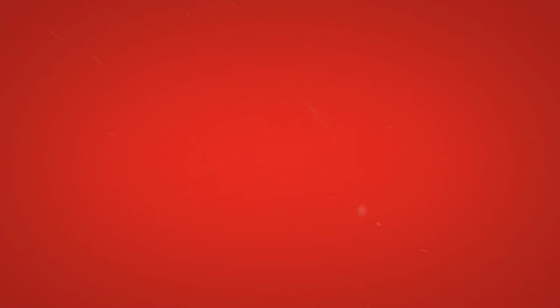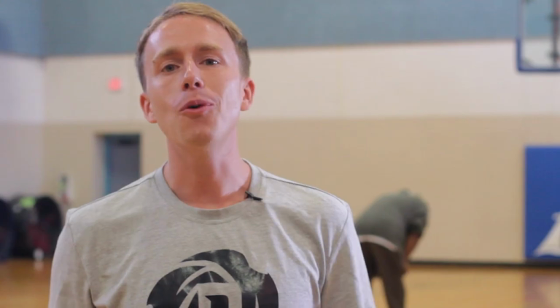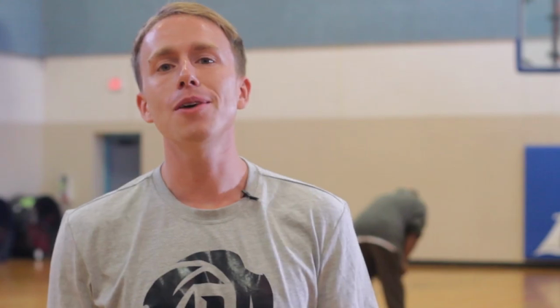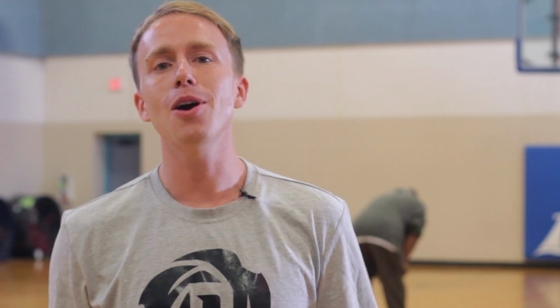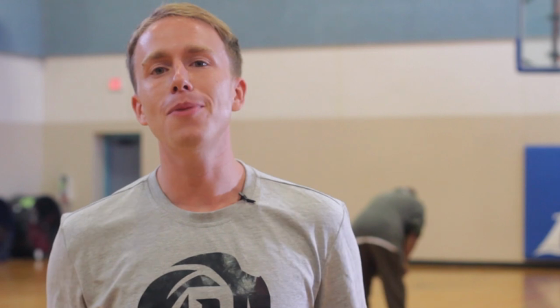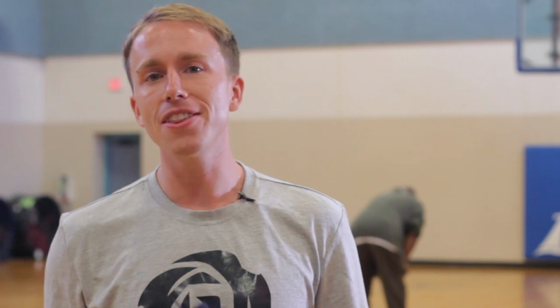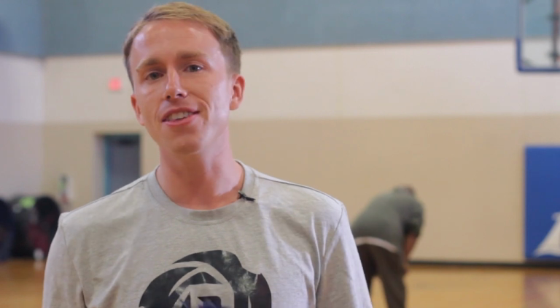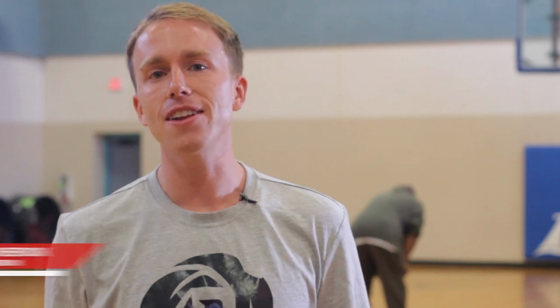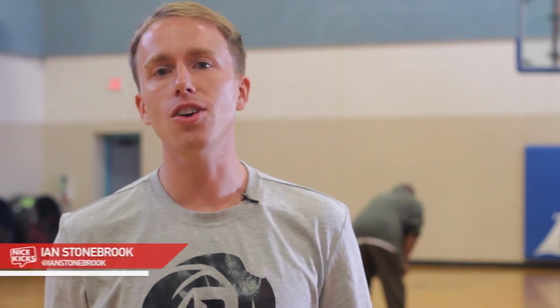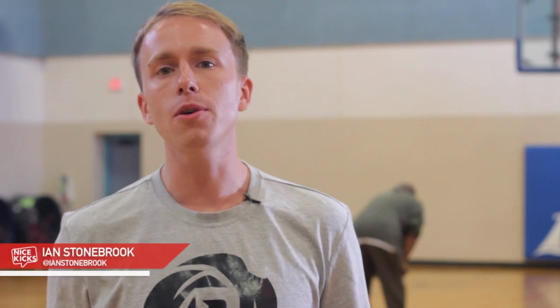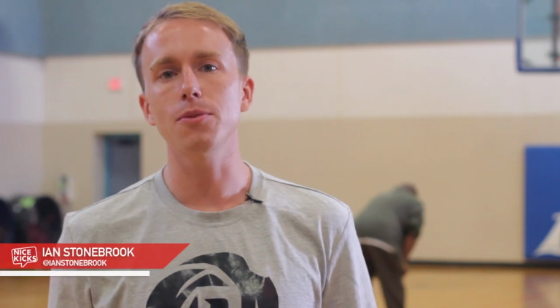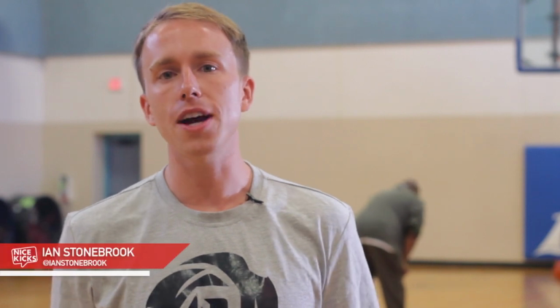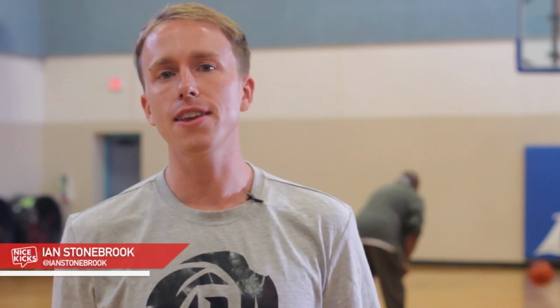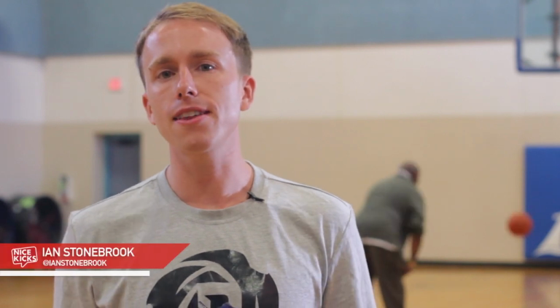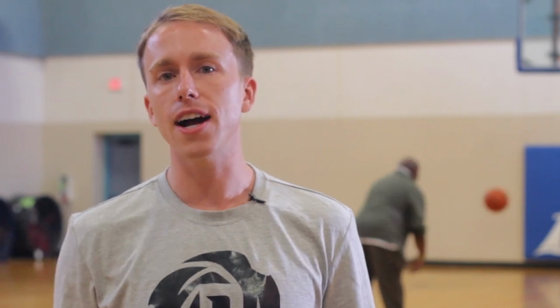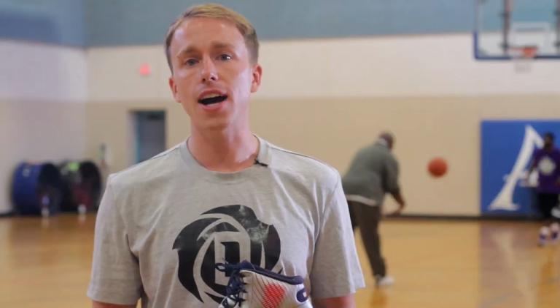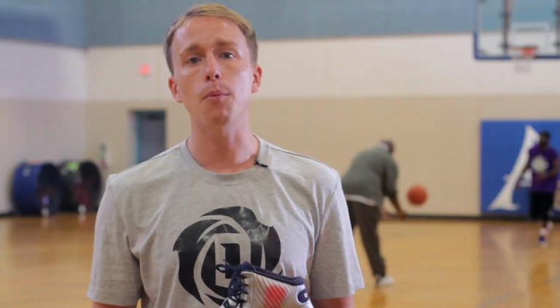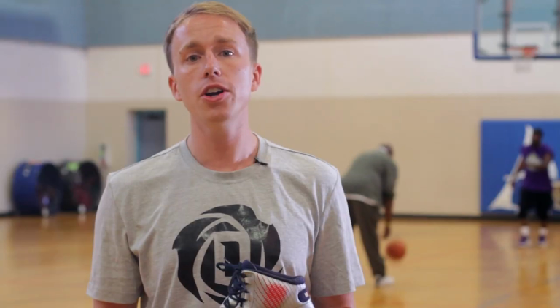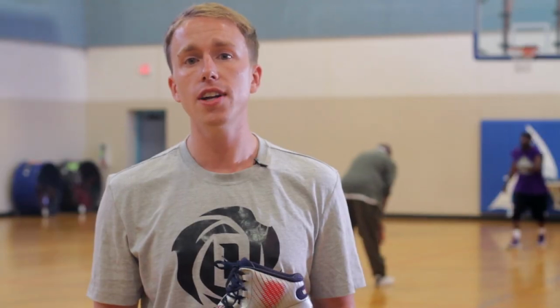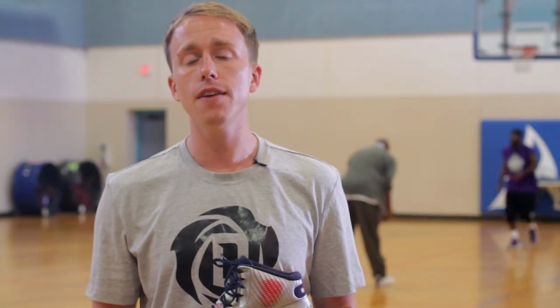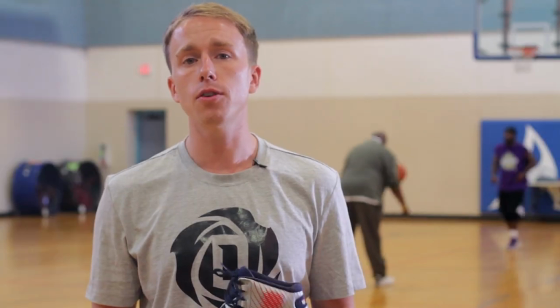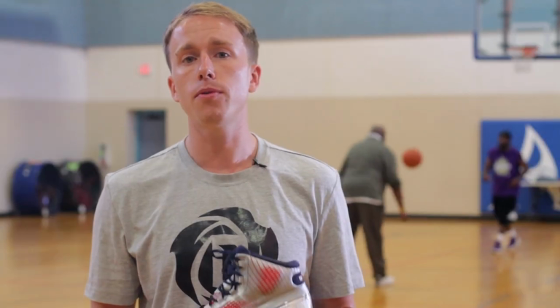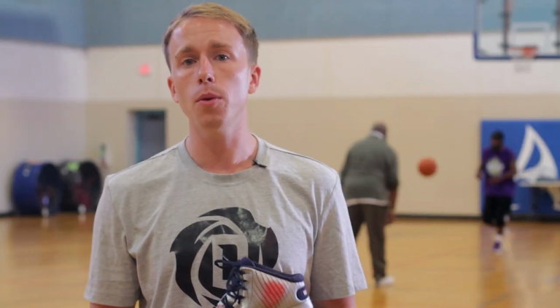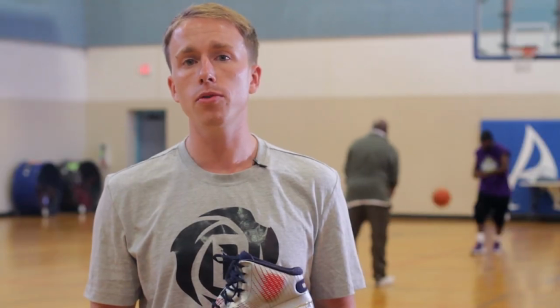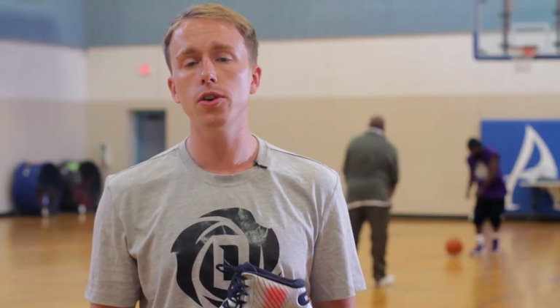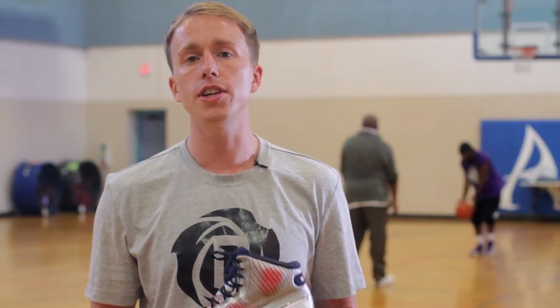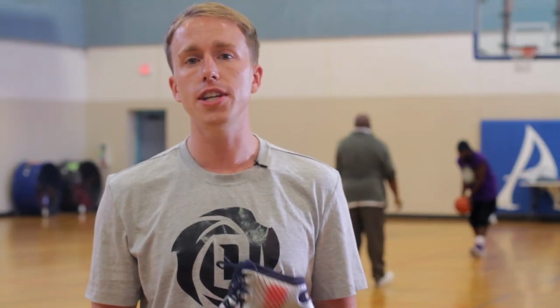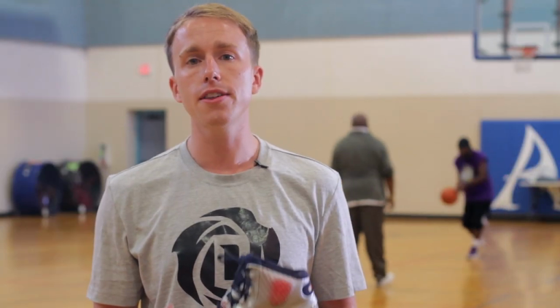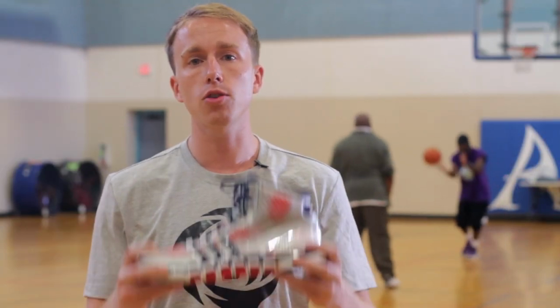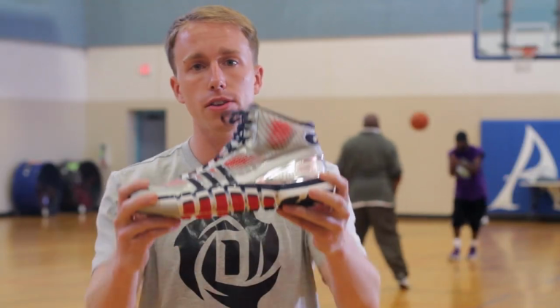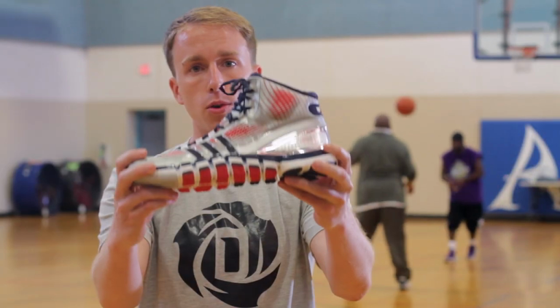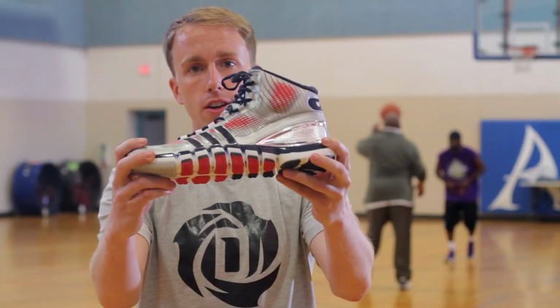What's up everybody? This is Ian Stoneberg from NiceKicks.com. We're here today for a performance review of the Adidas Crazy Quicks.